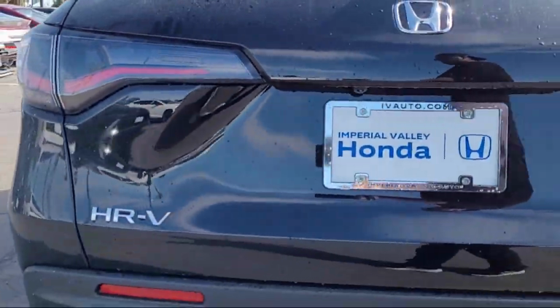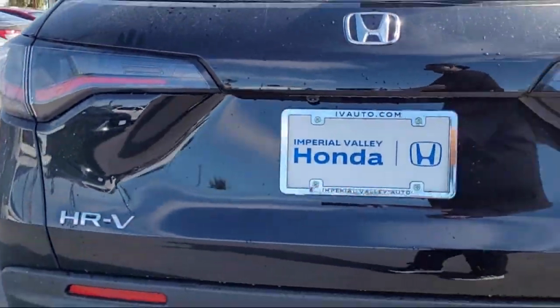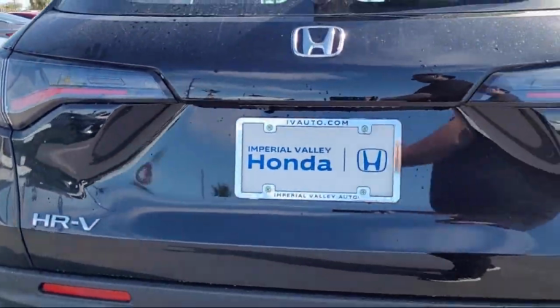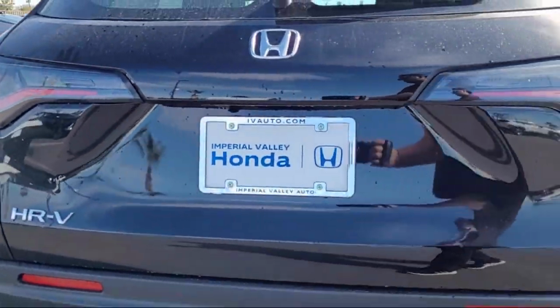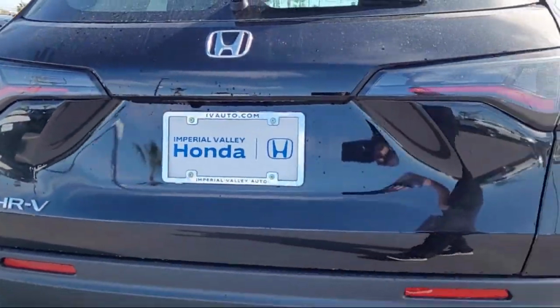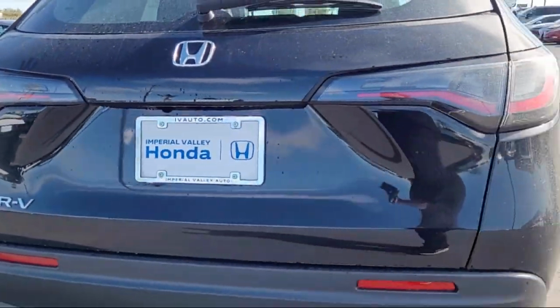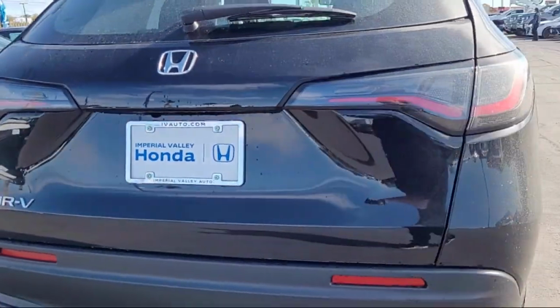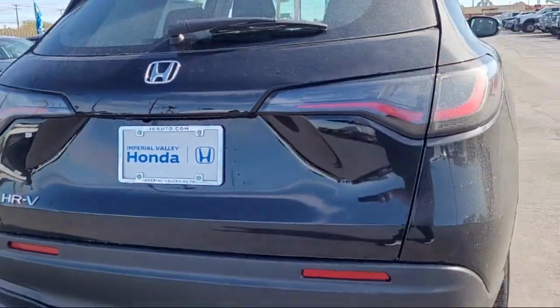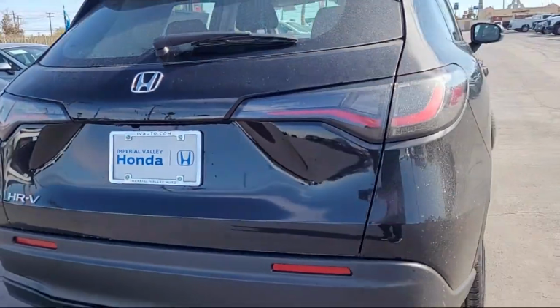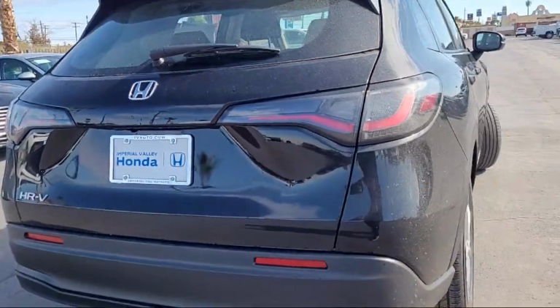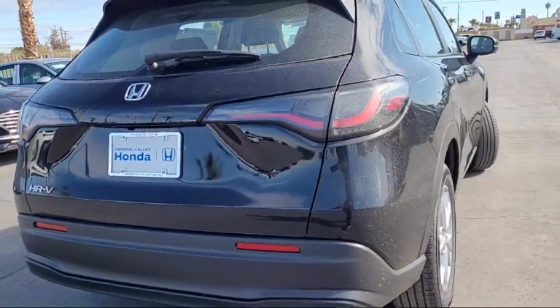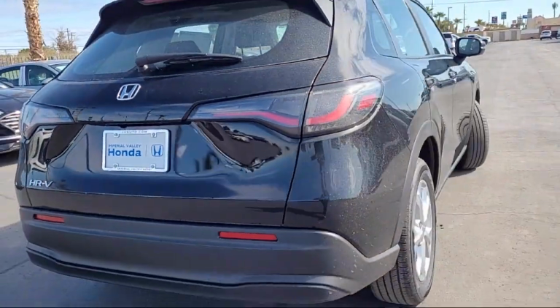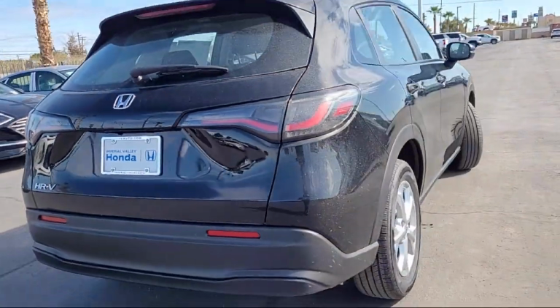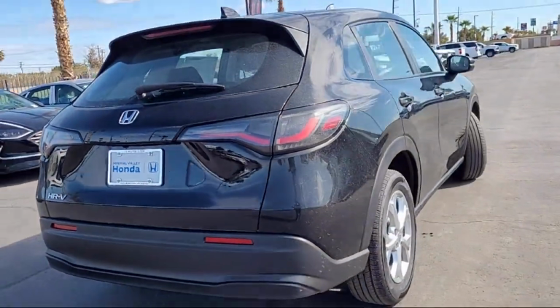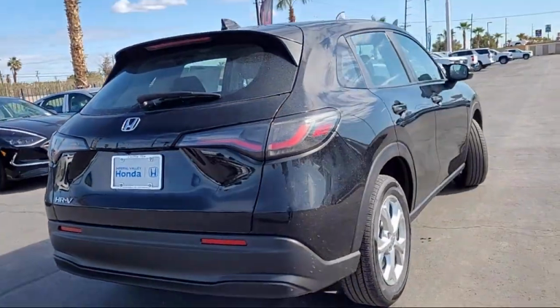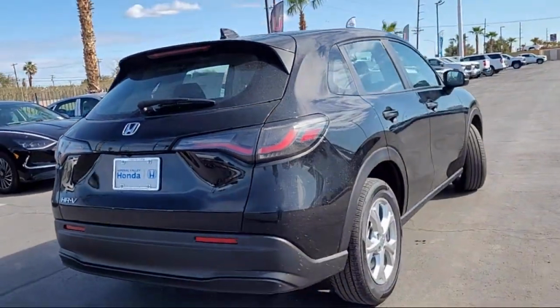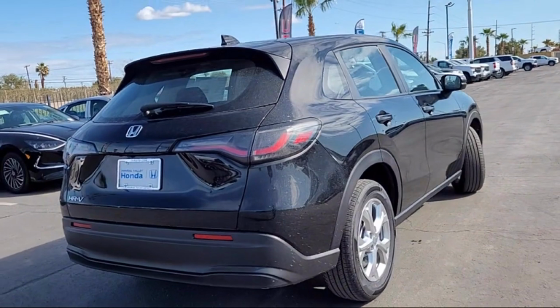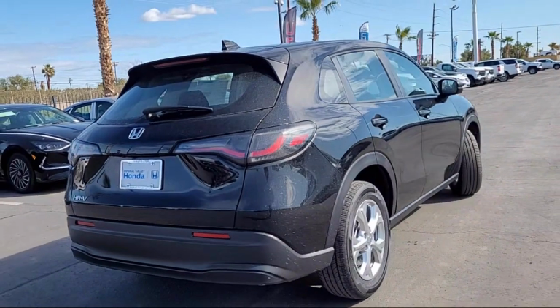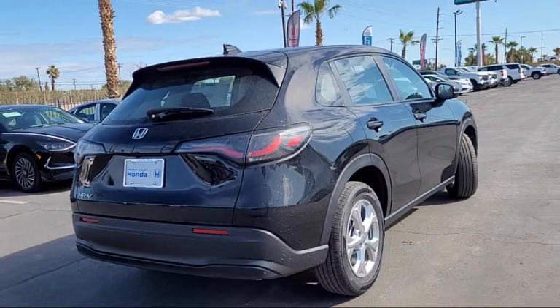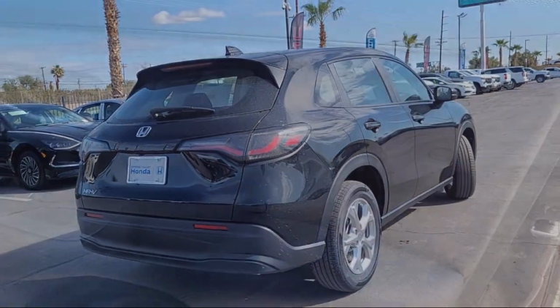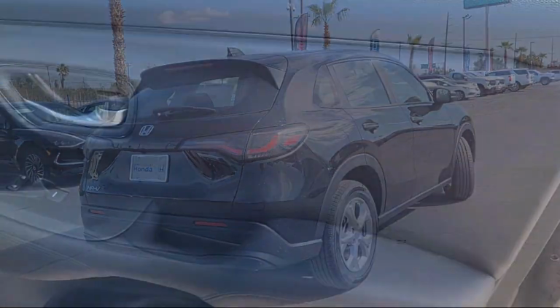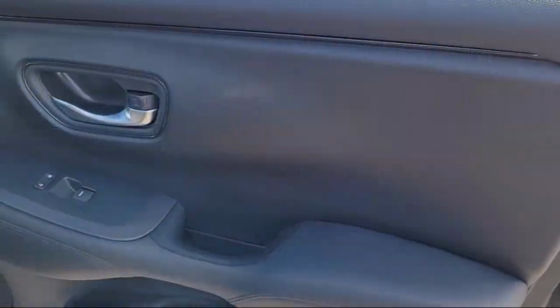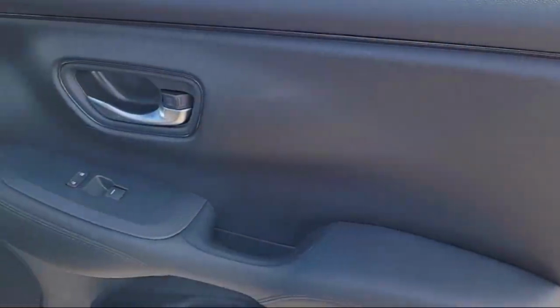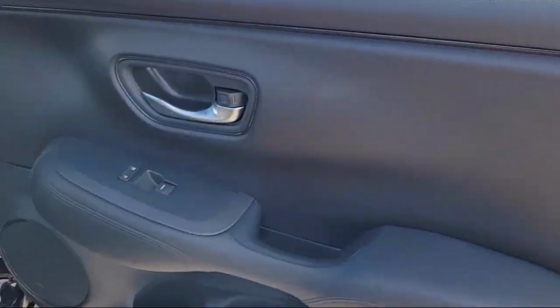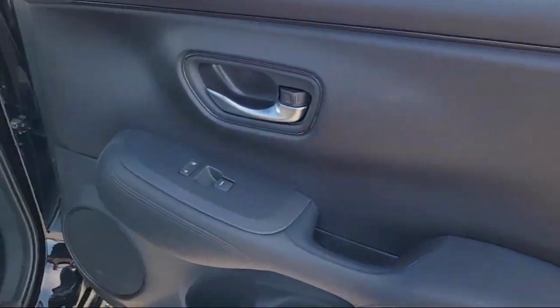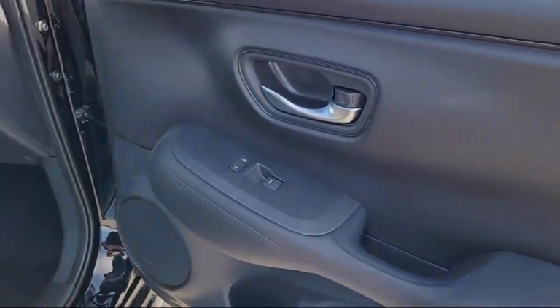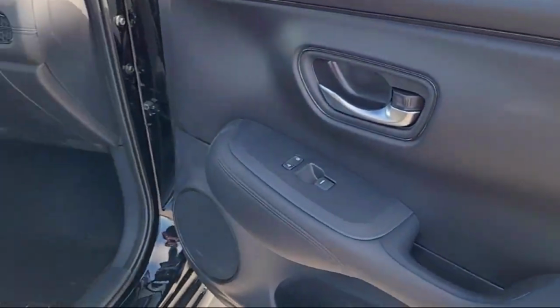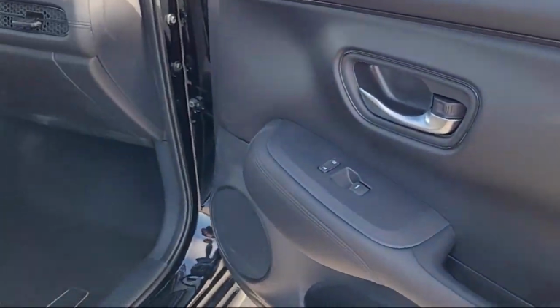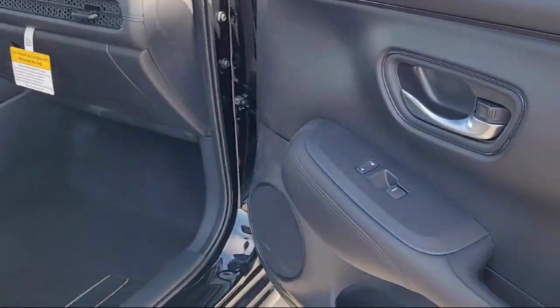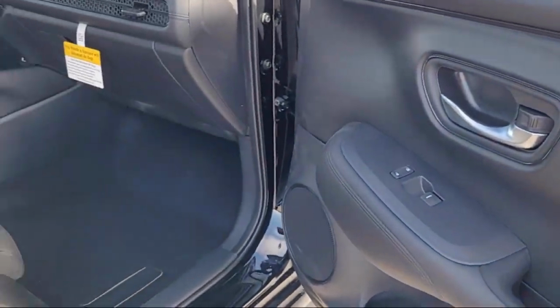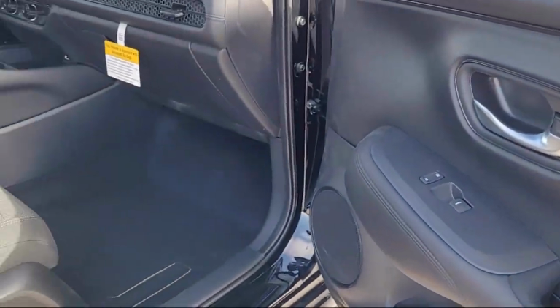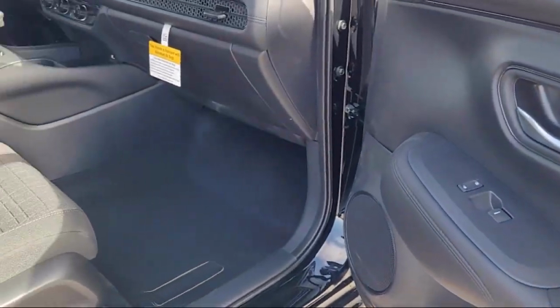Keyless entry, auto high beam headlamp control, electronic stability control, and air conditioning.